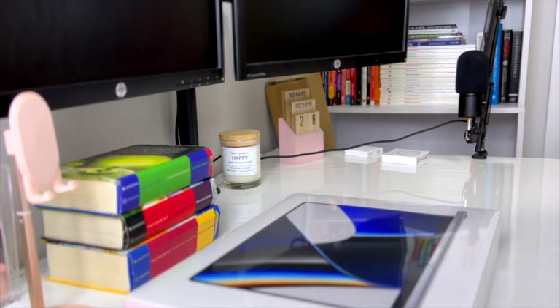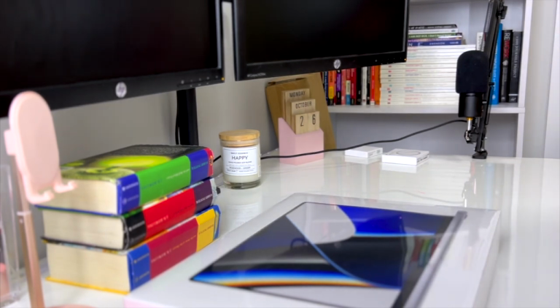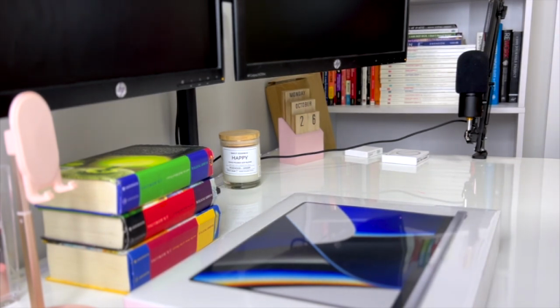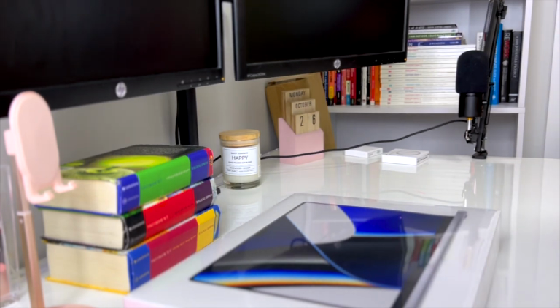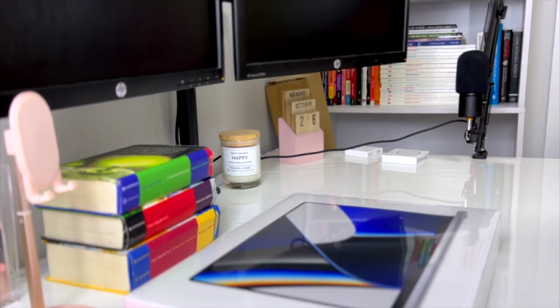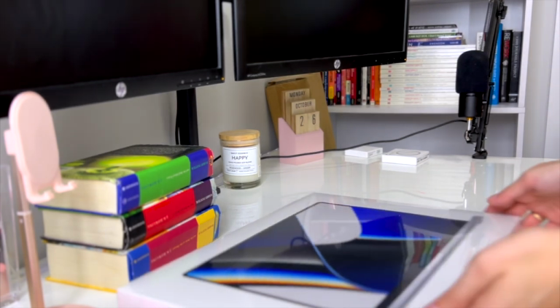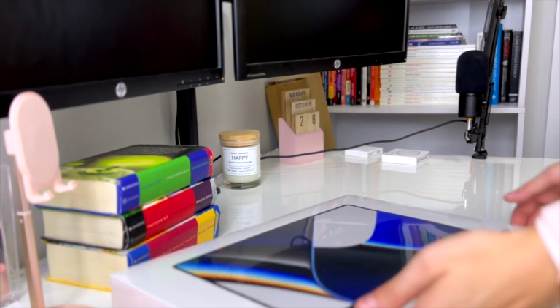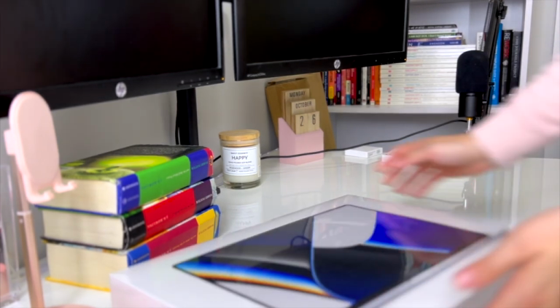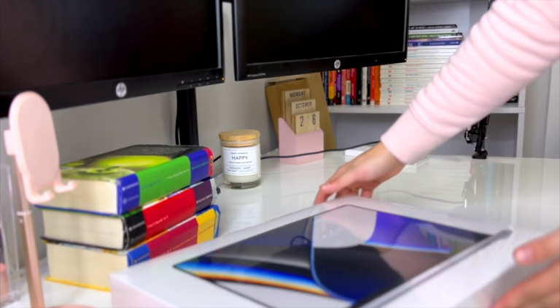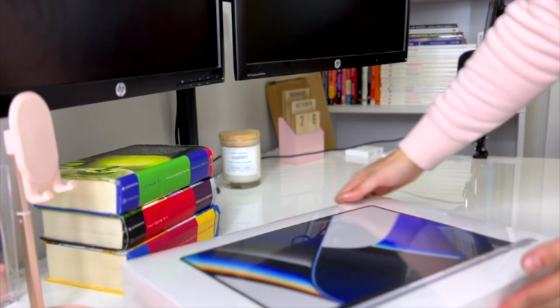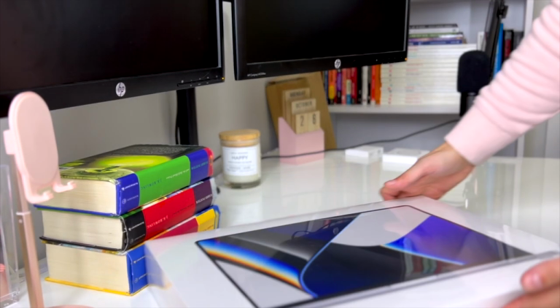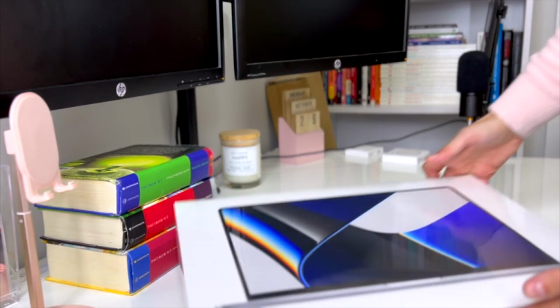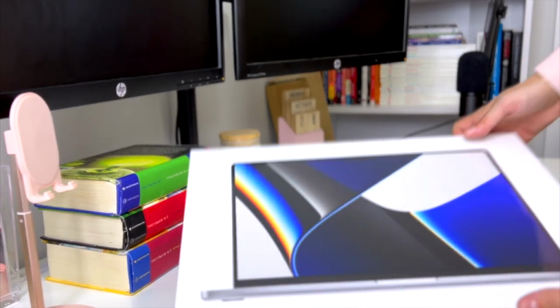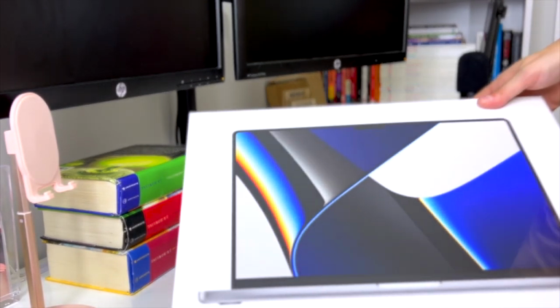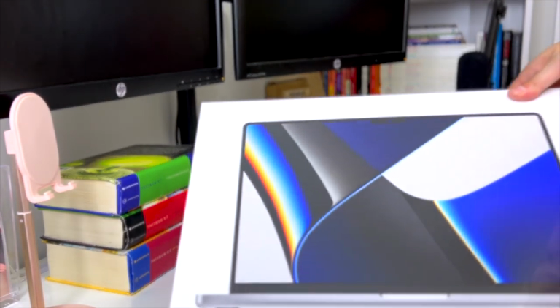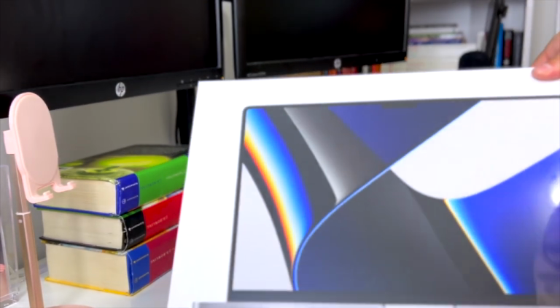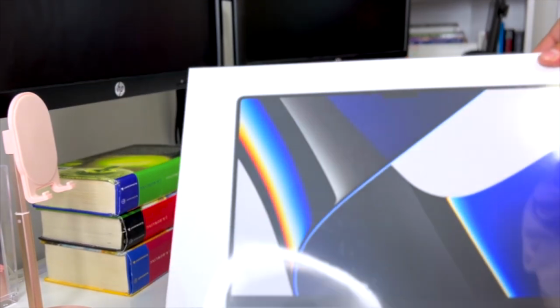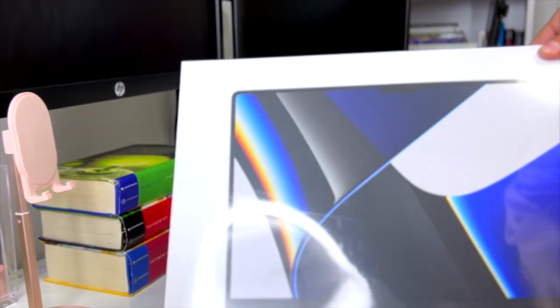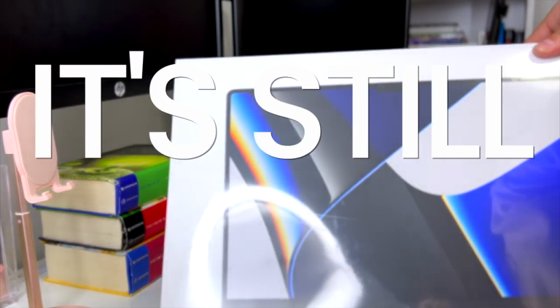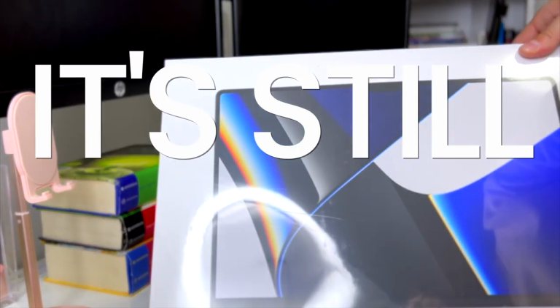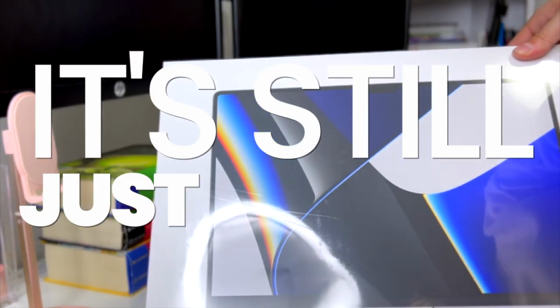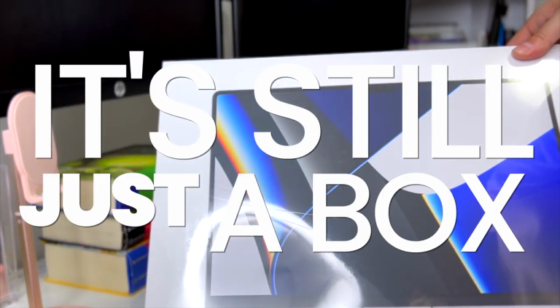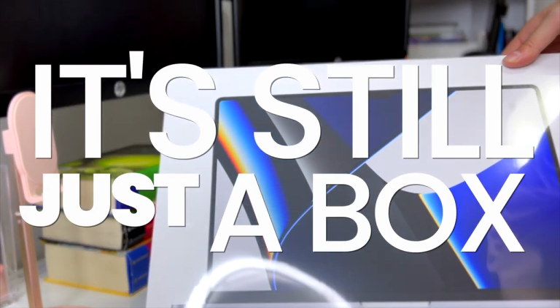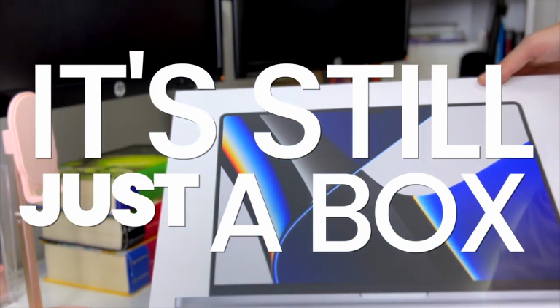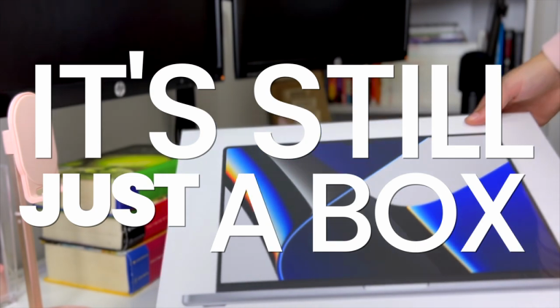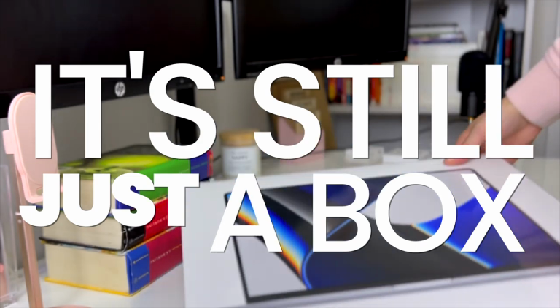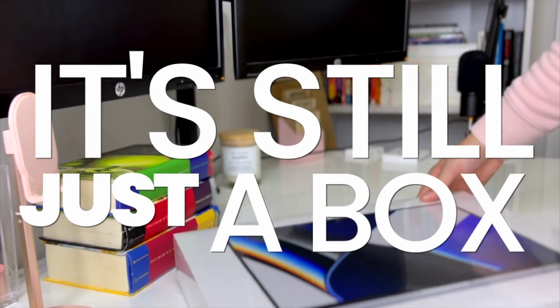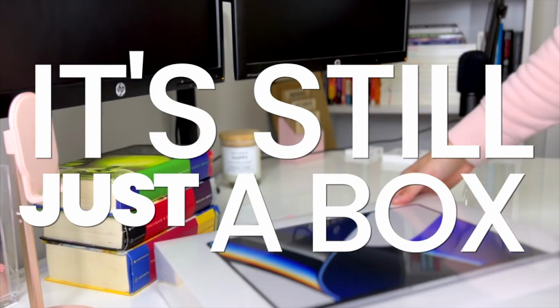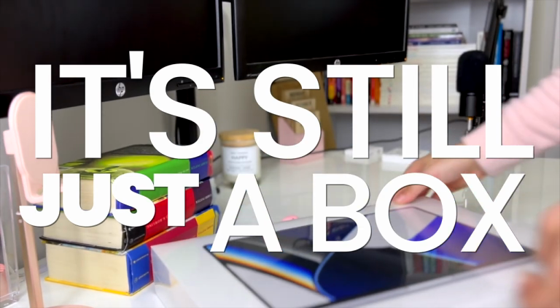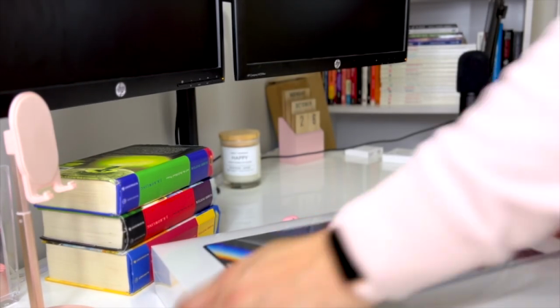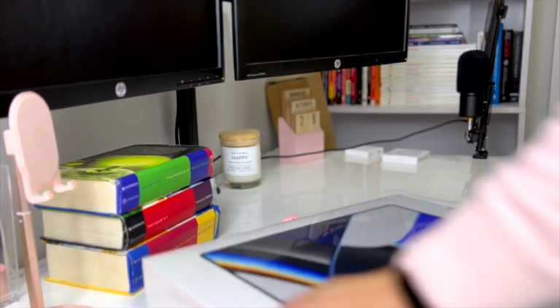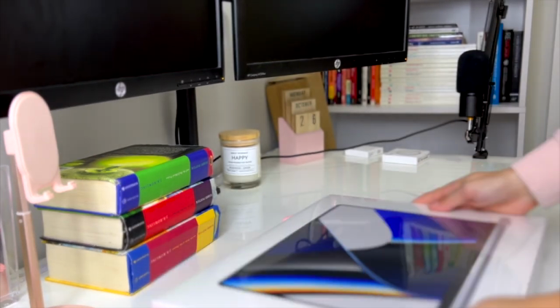It is beautiful. Beautiful. It's still just a box, but it's so beautiful.